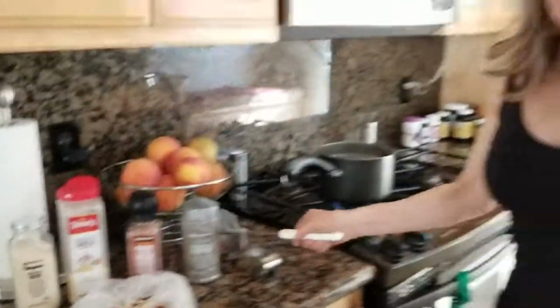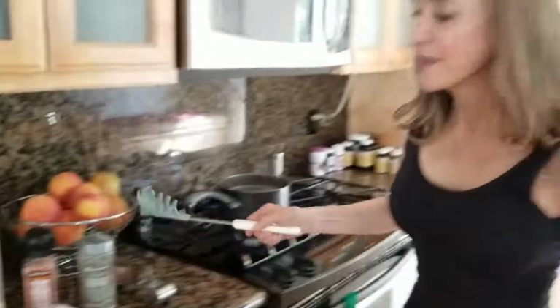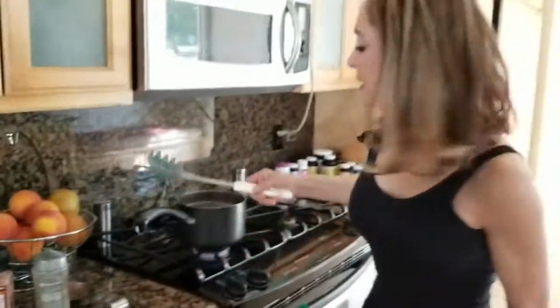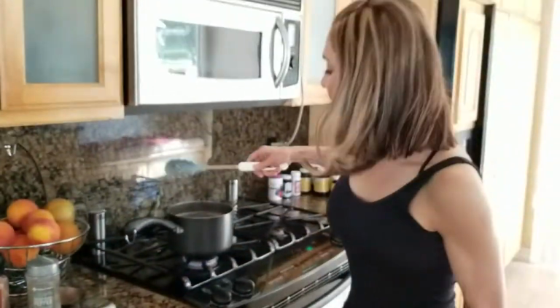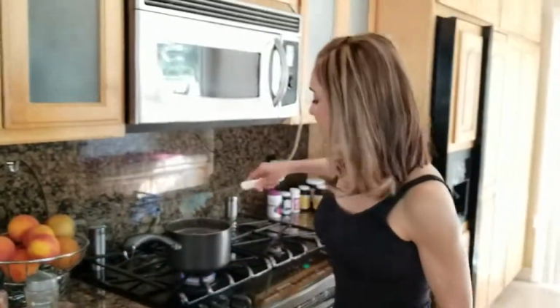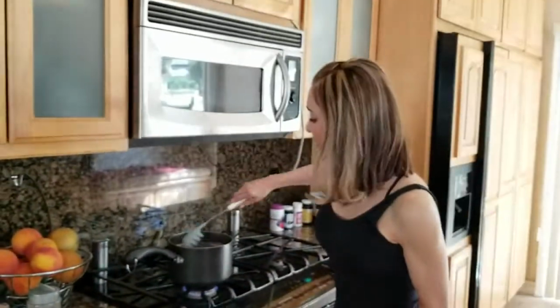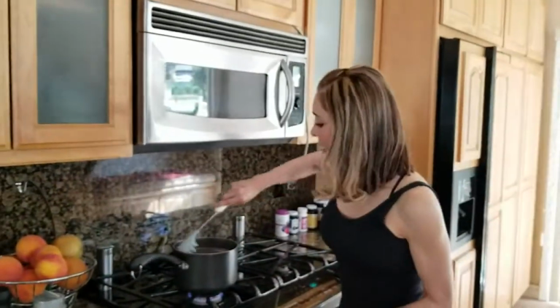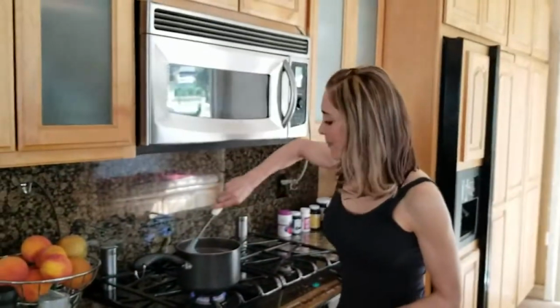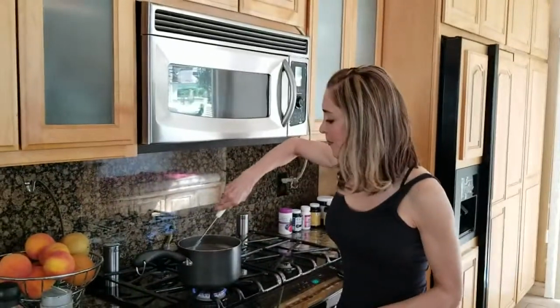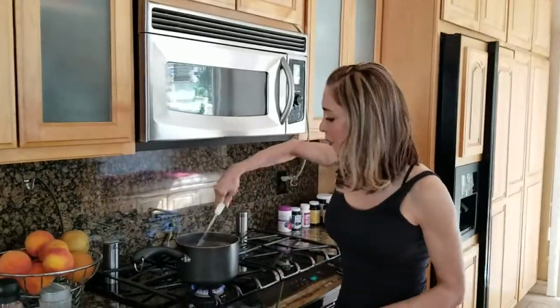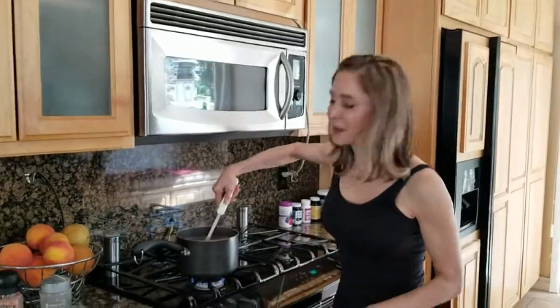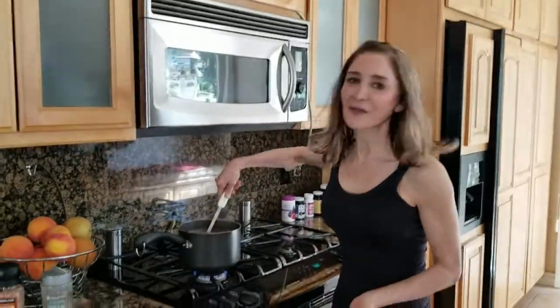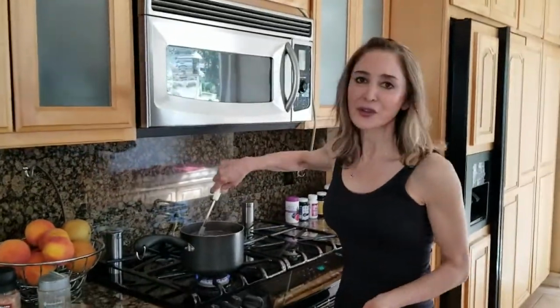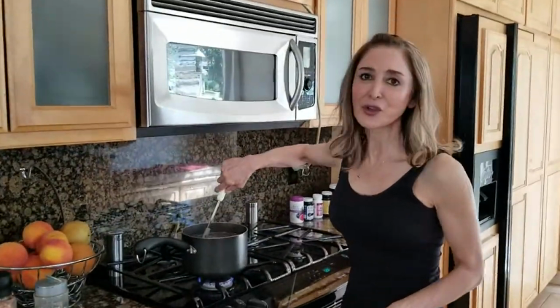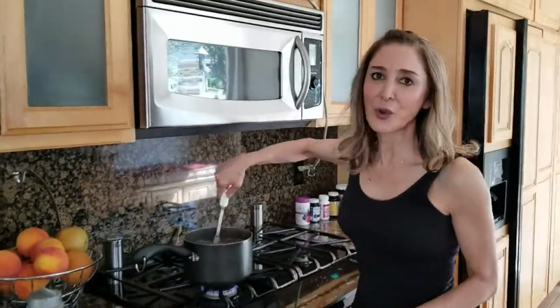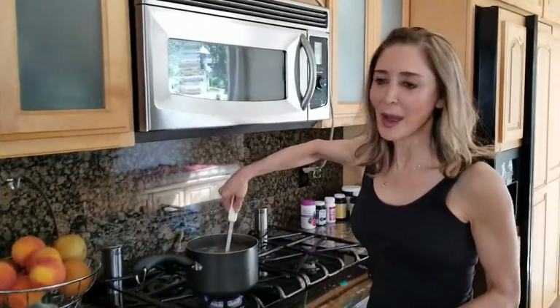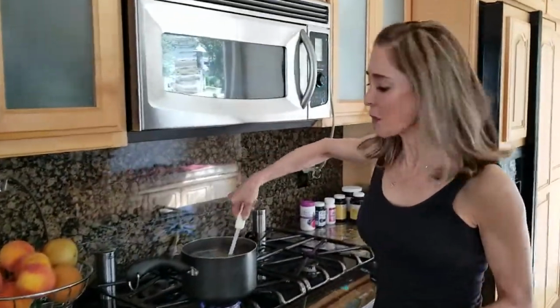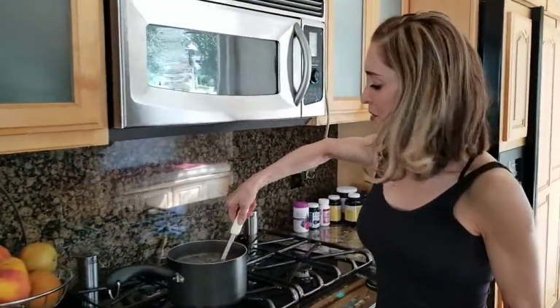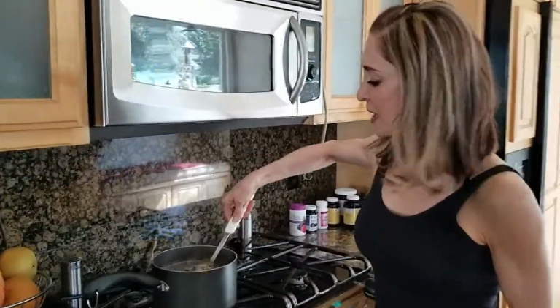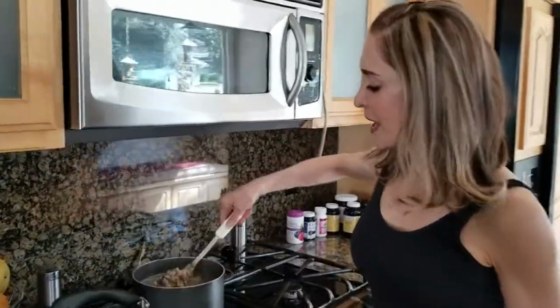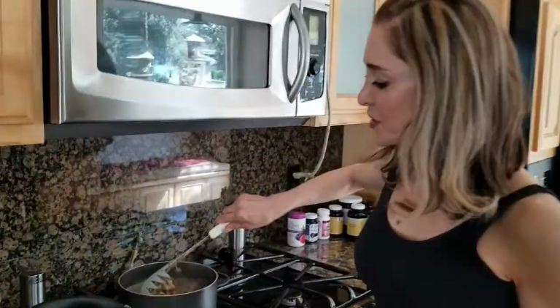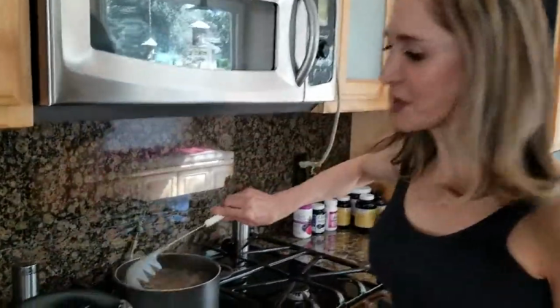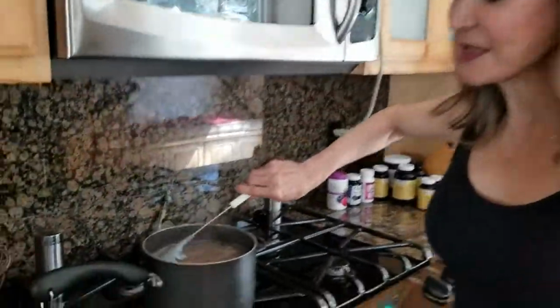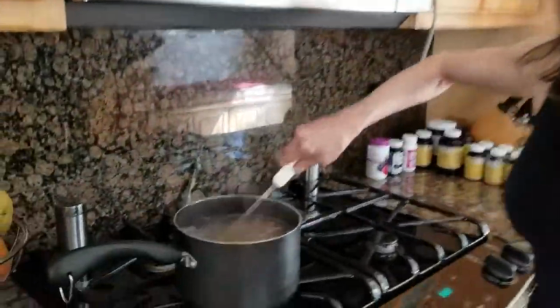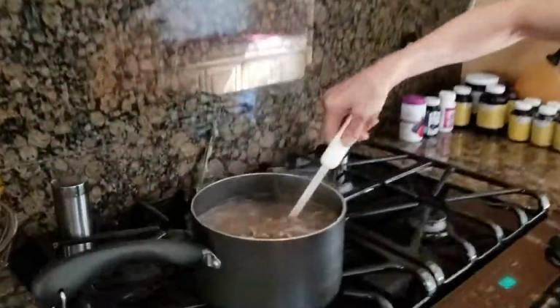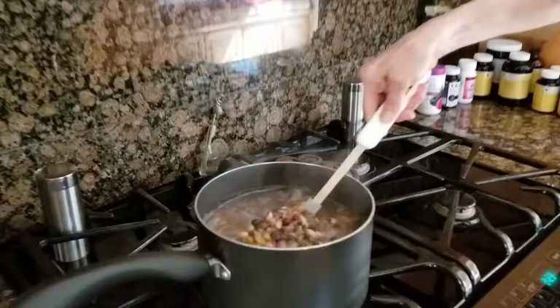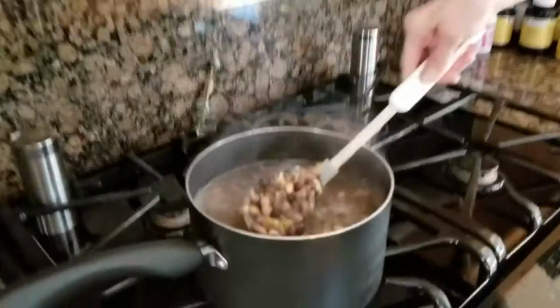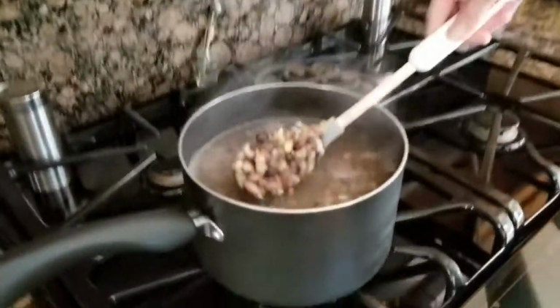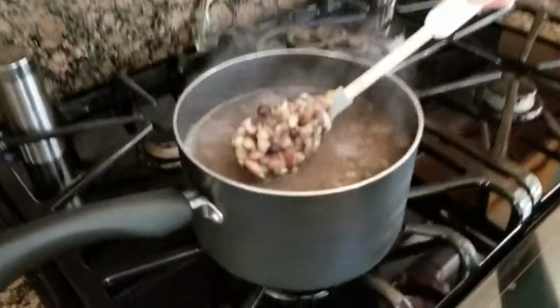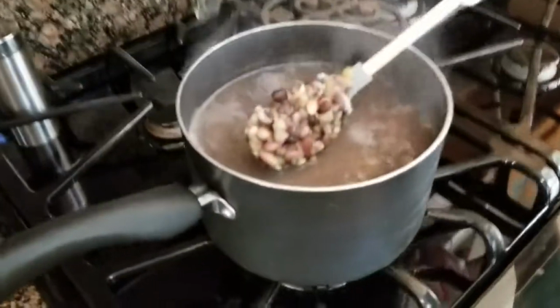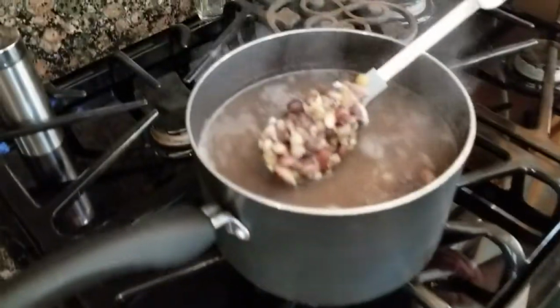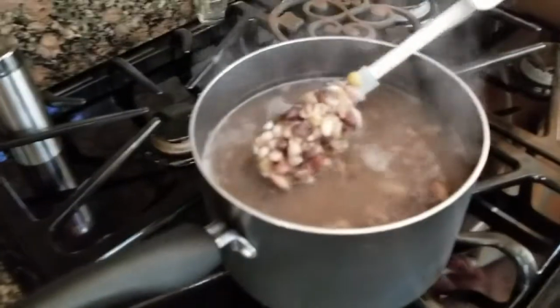These beans have already been boiling for two hours. As you can see, they have increased in size.